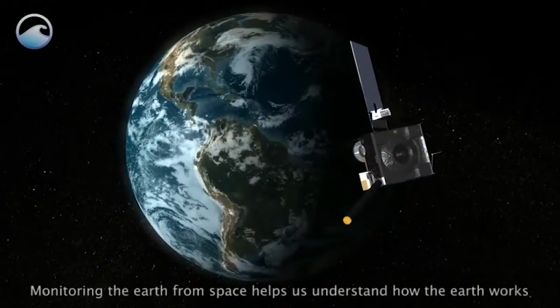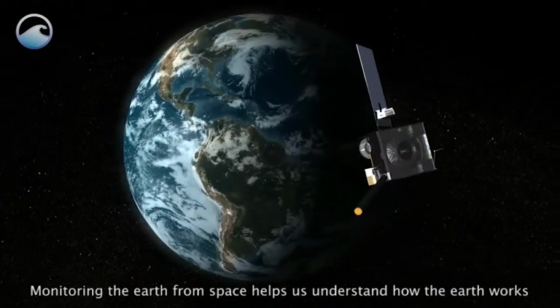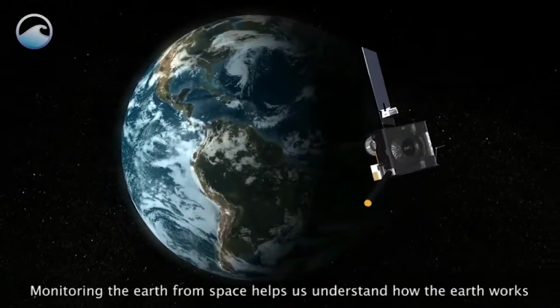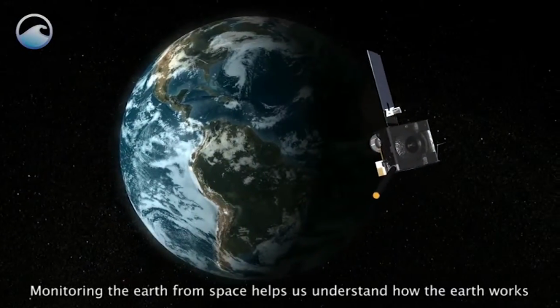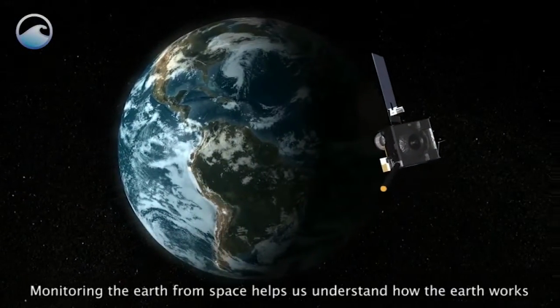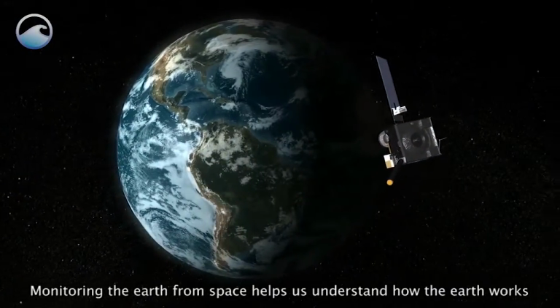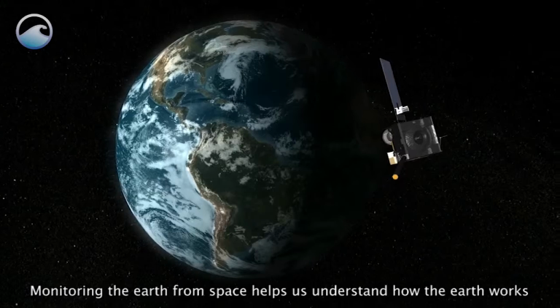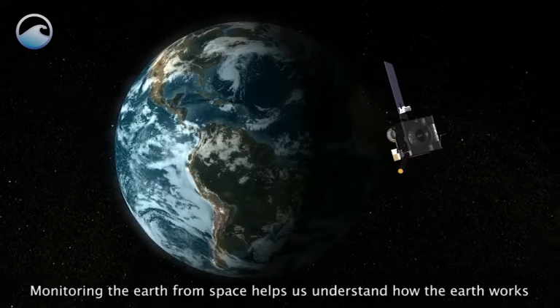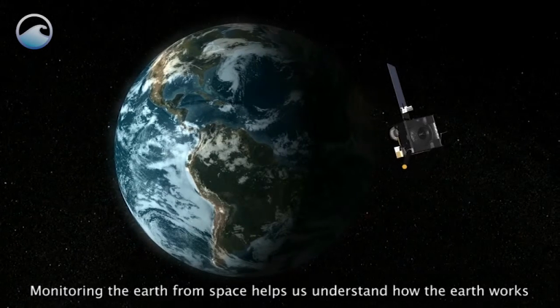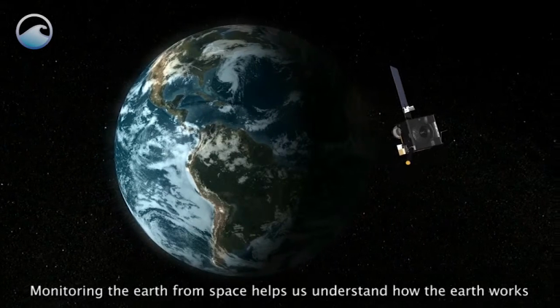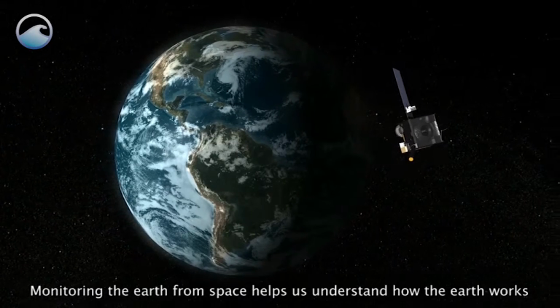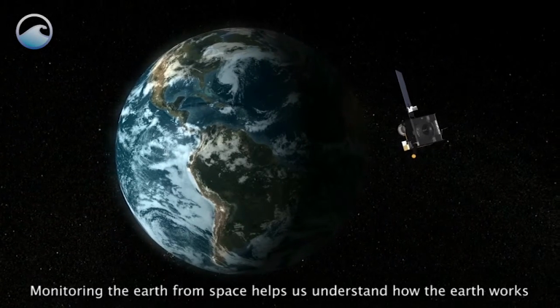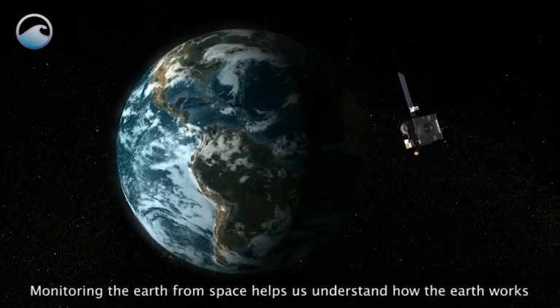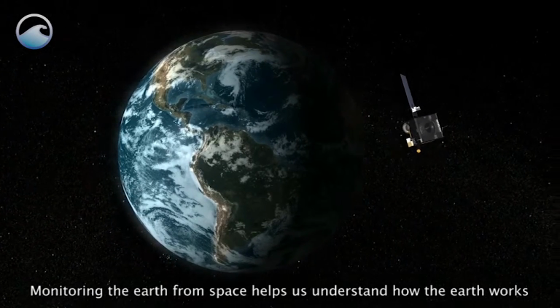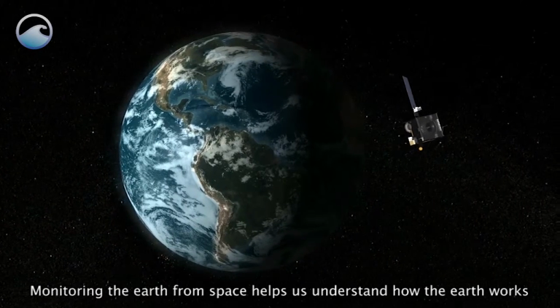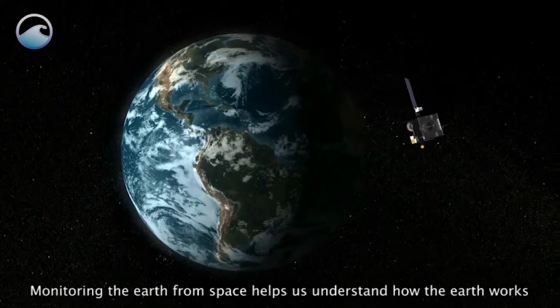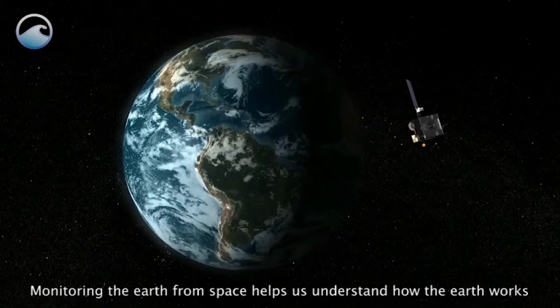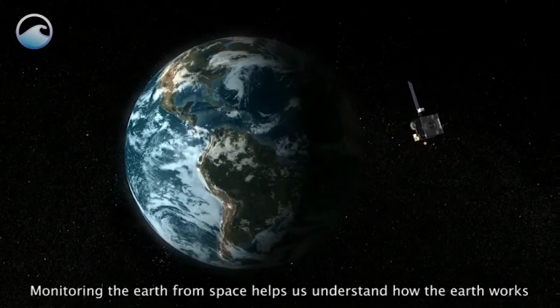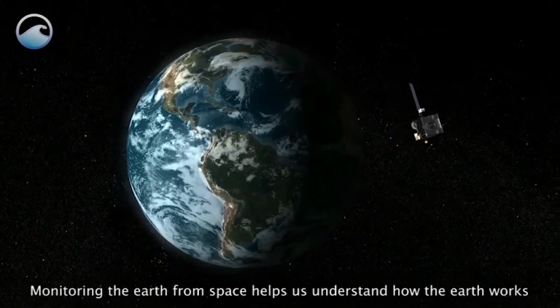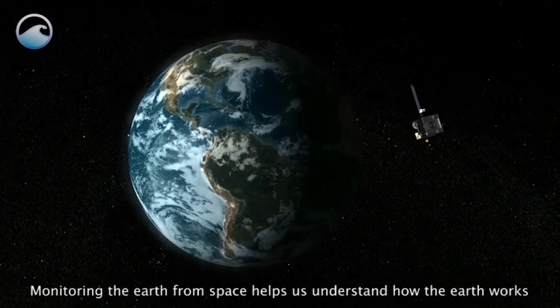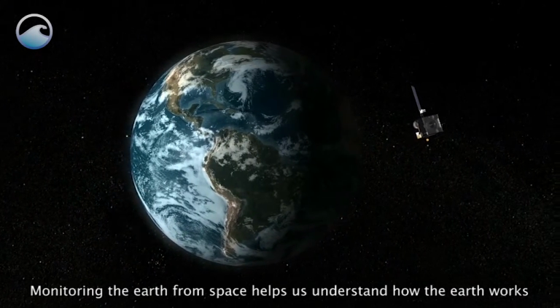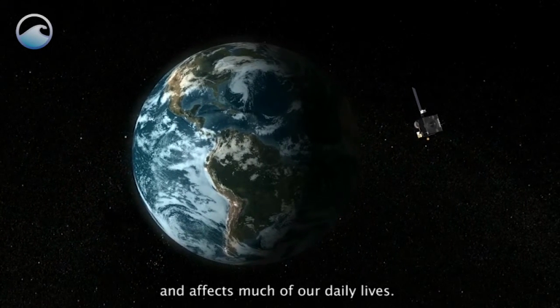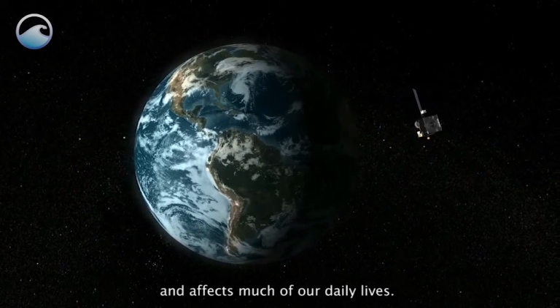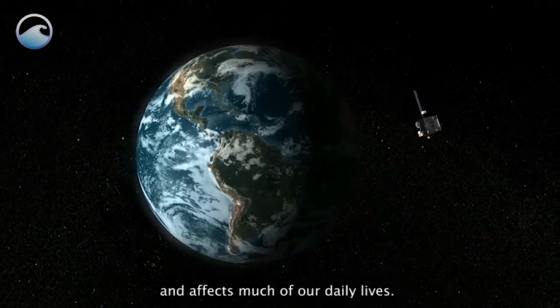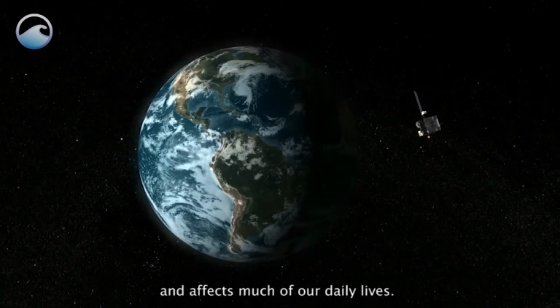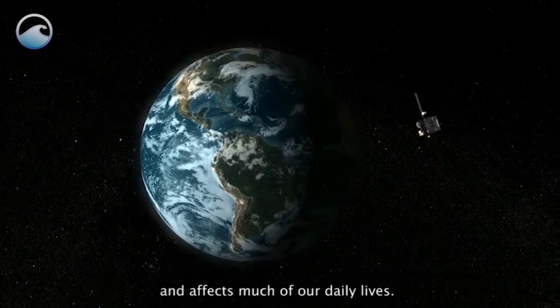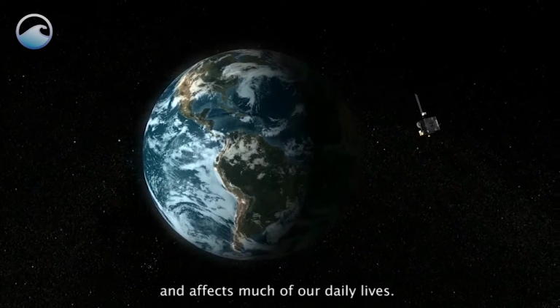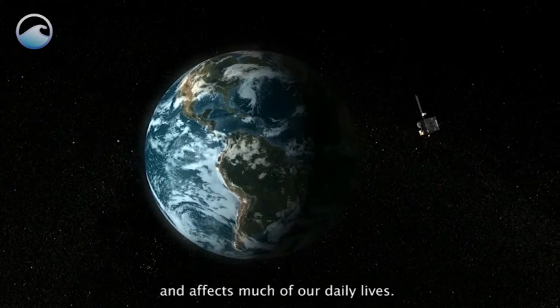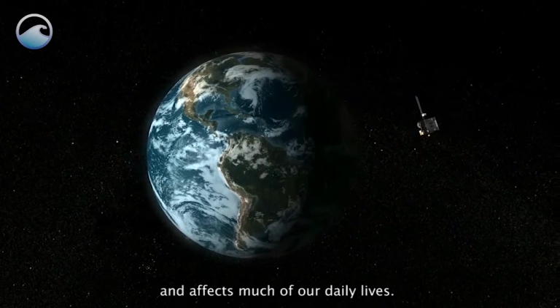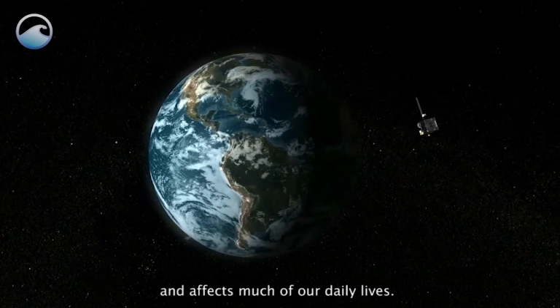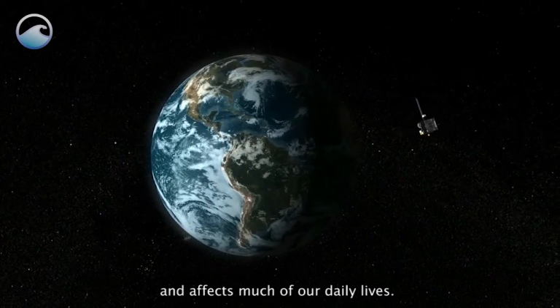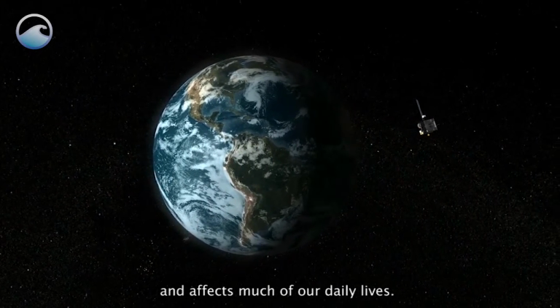Monitoring the Earth from space helps us understand how the Earth works and affects much of our daily lives.